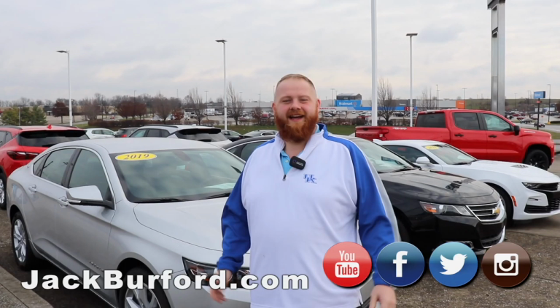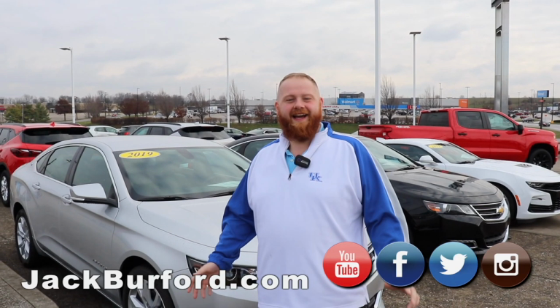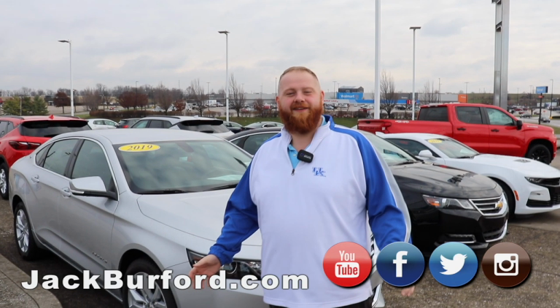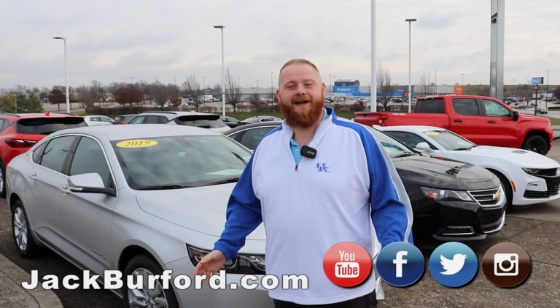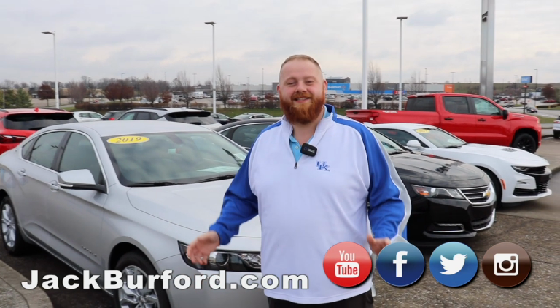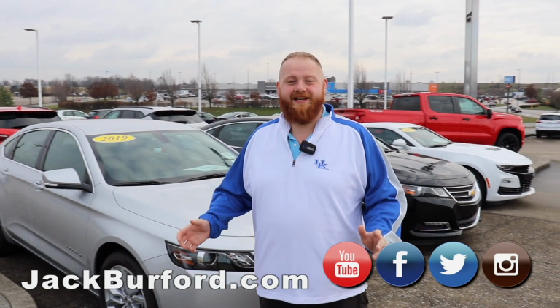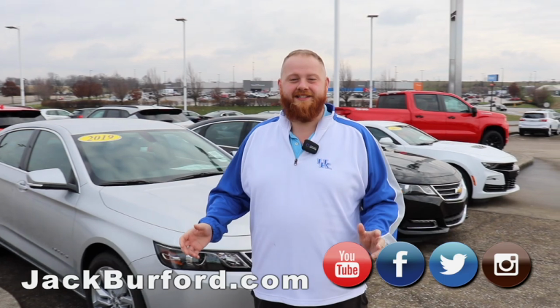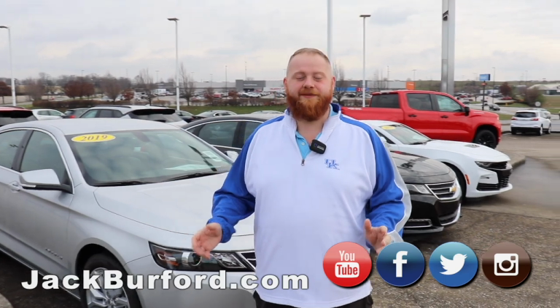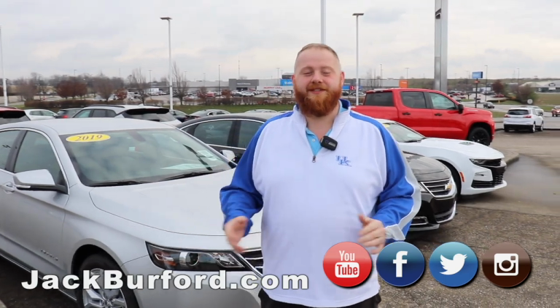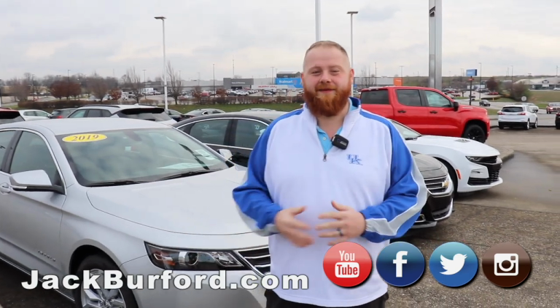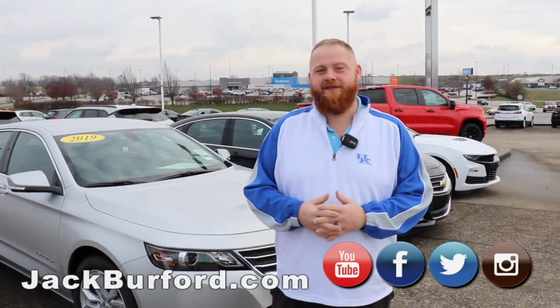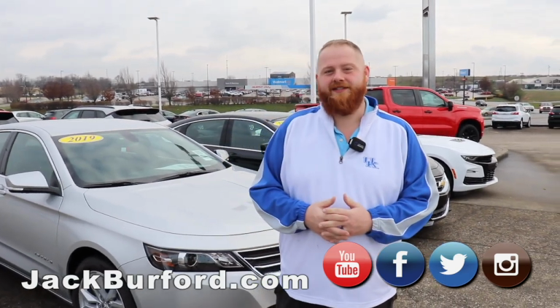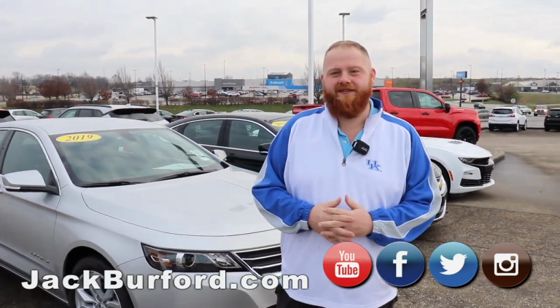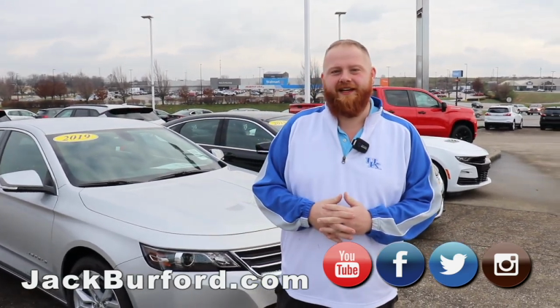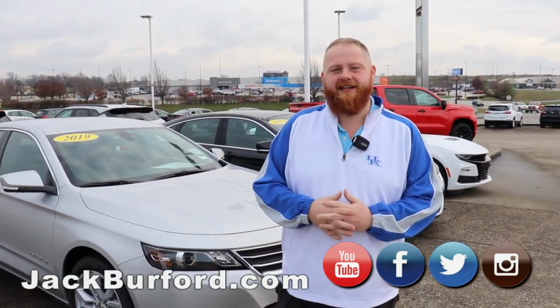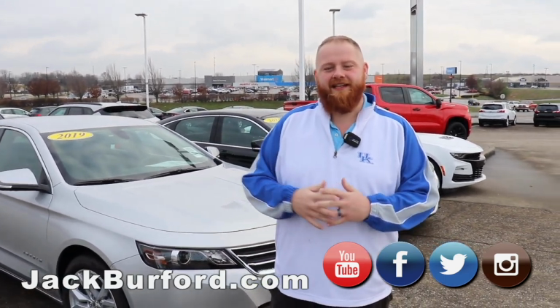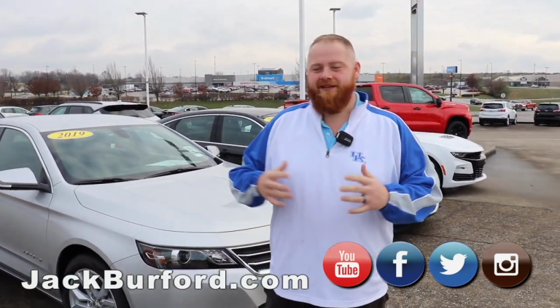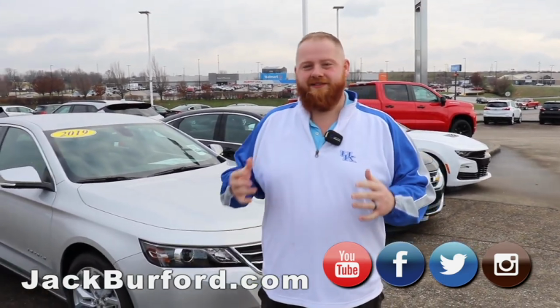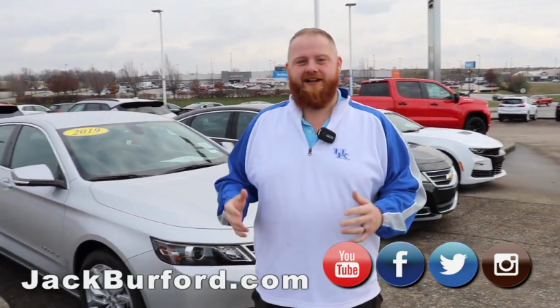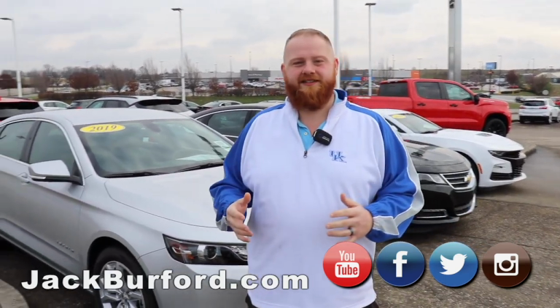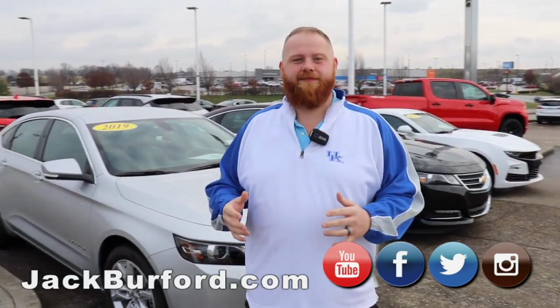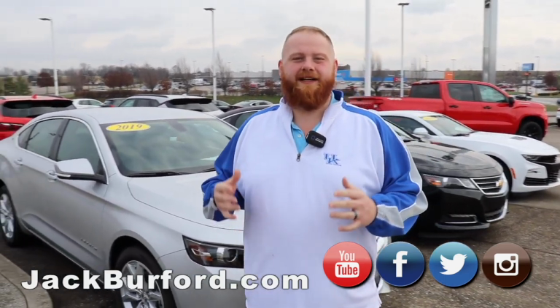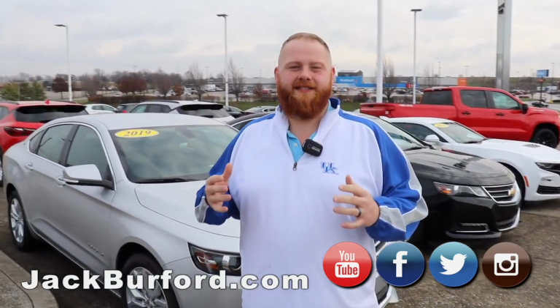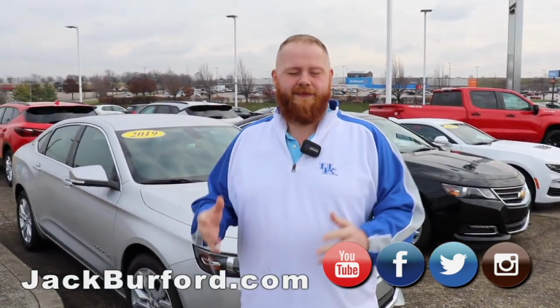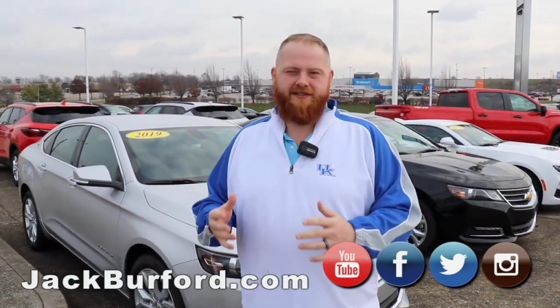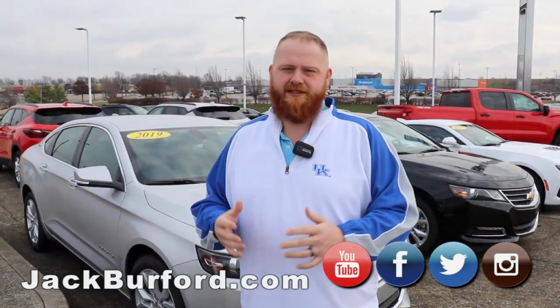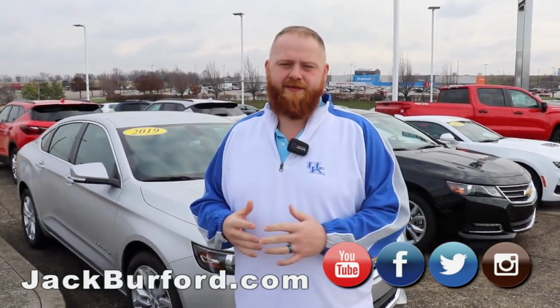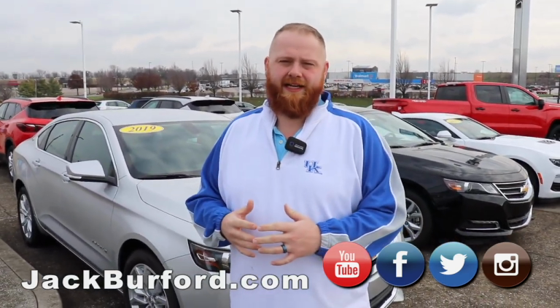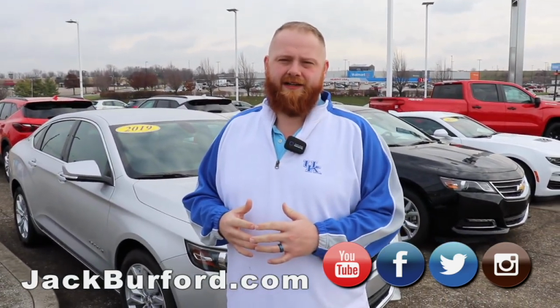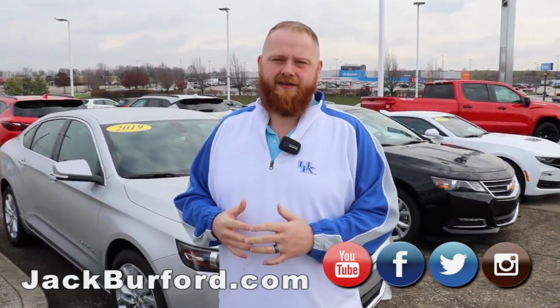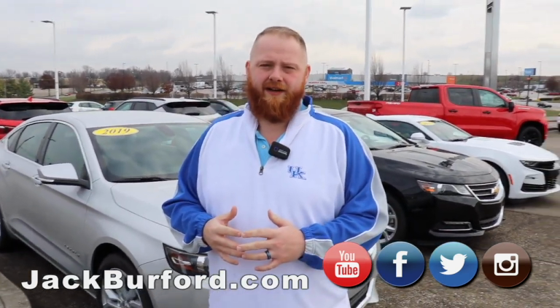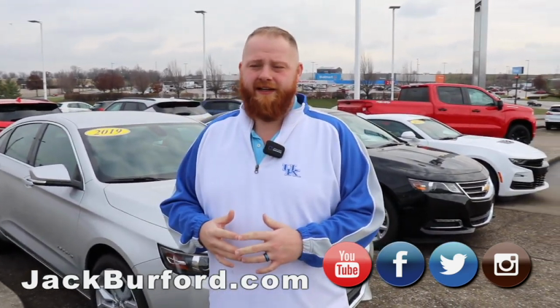Hey everybody, JJ with Jack Bray for Chevrolet. I'm going to talk to you about a special deal we've got going on.